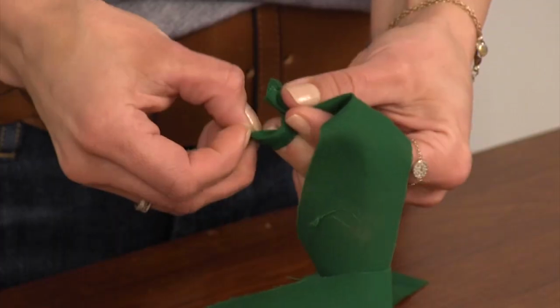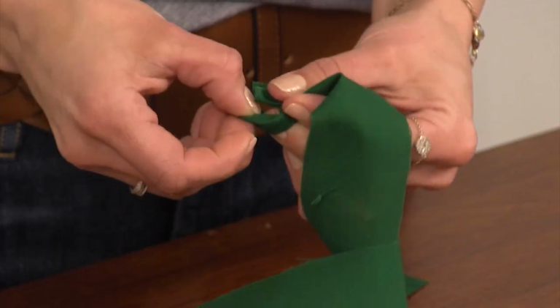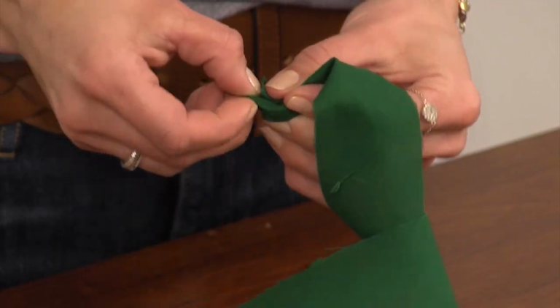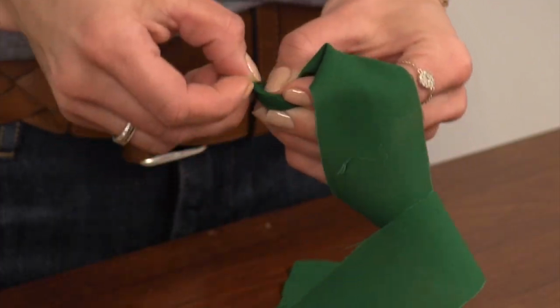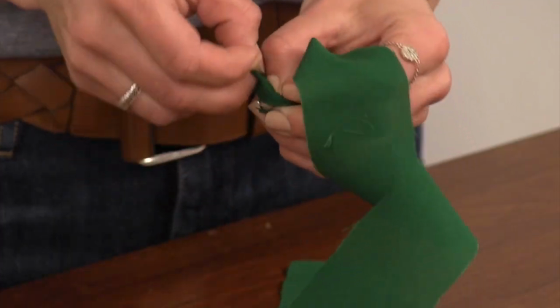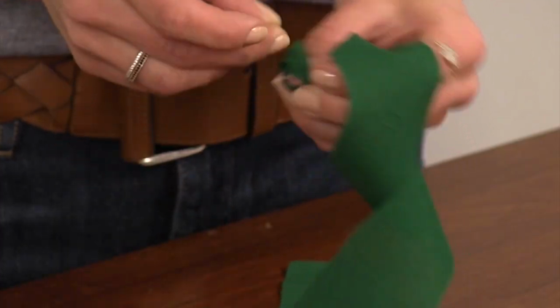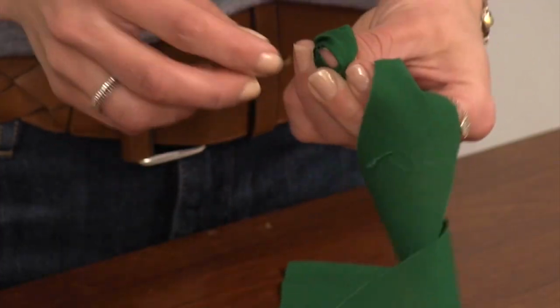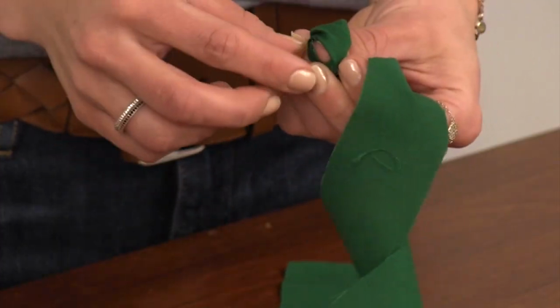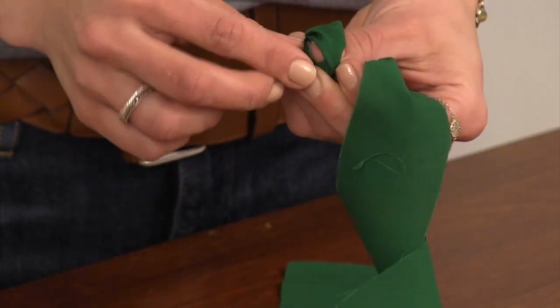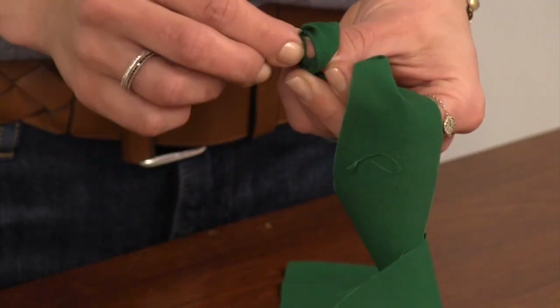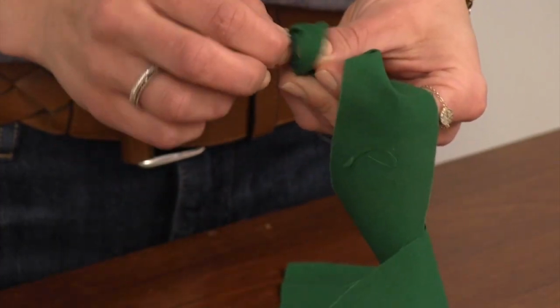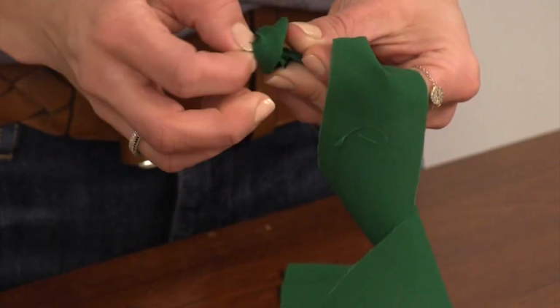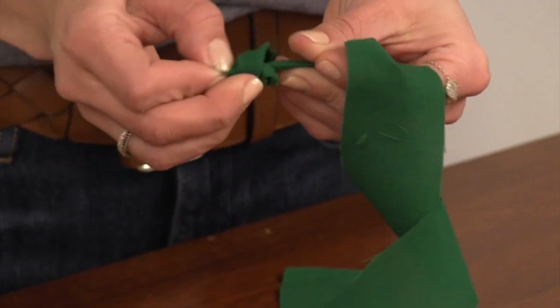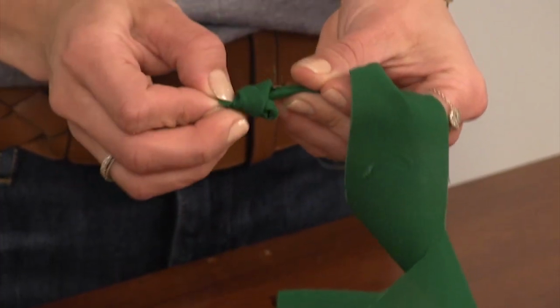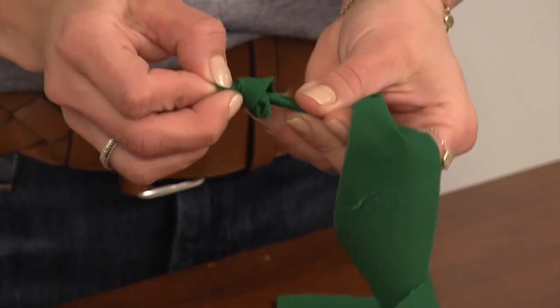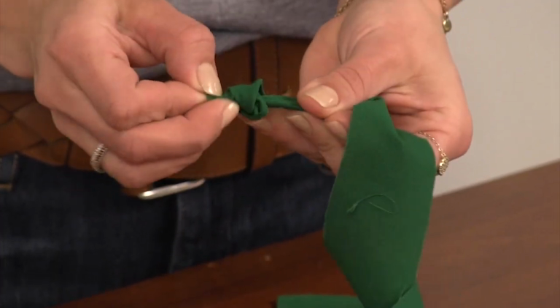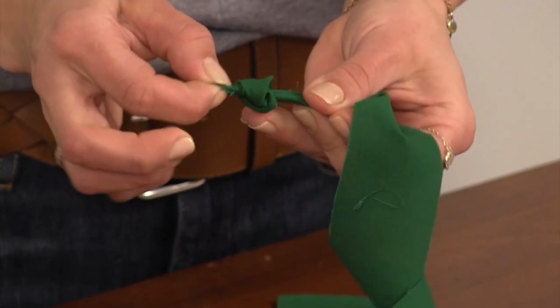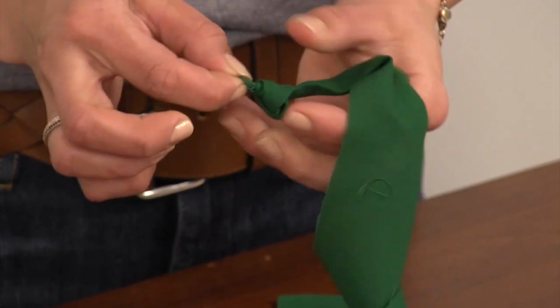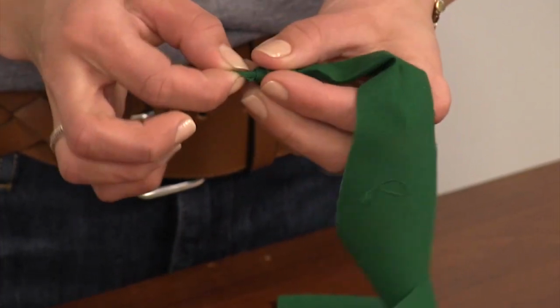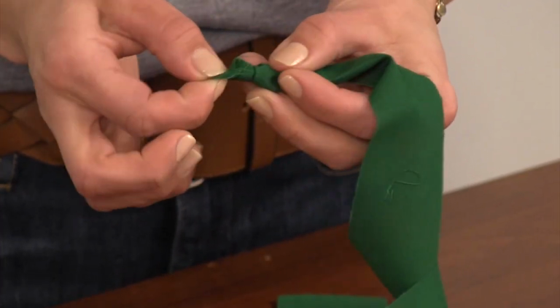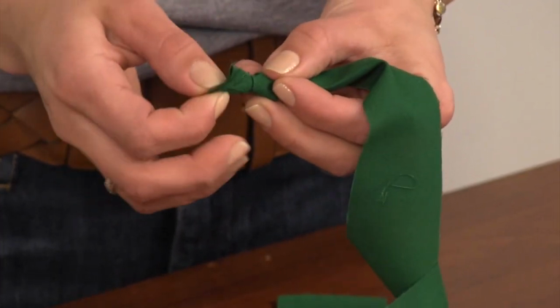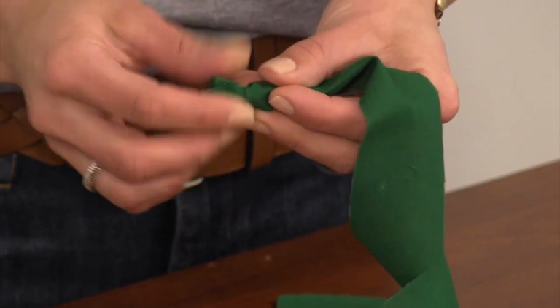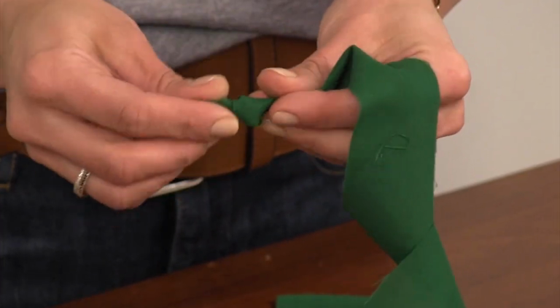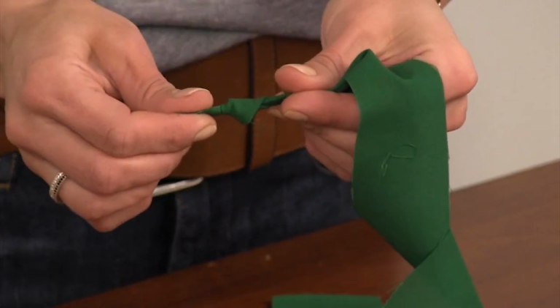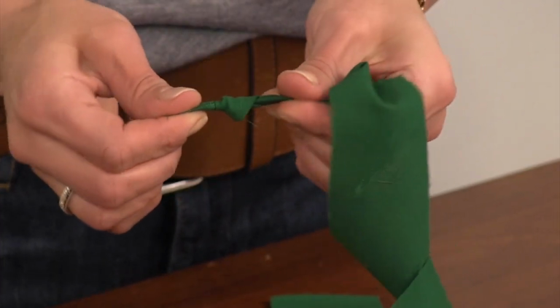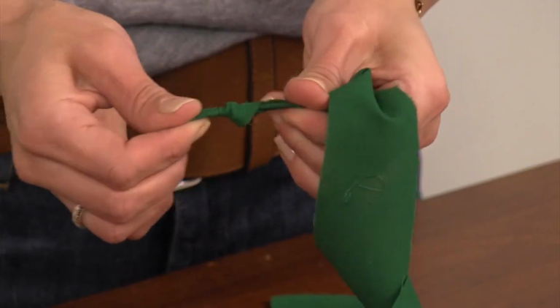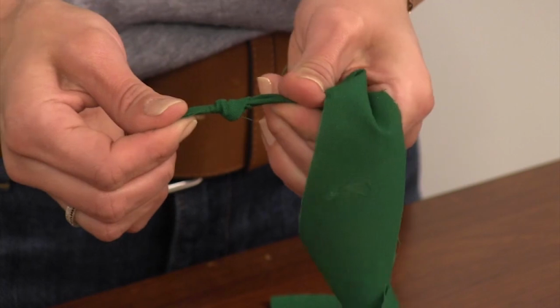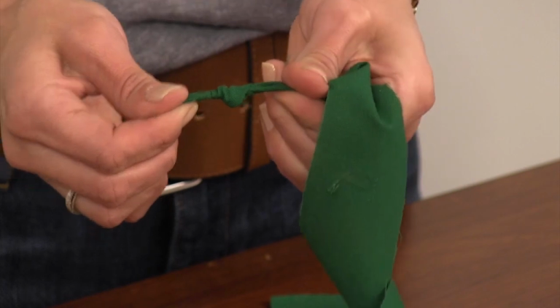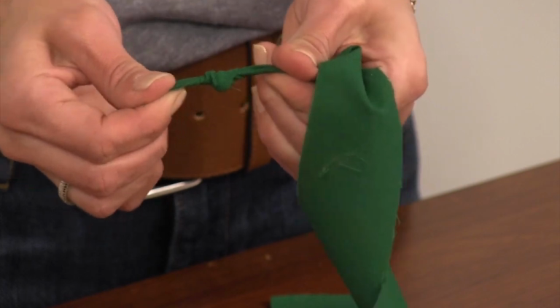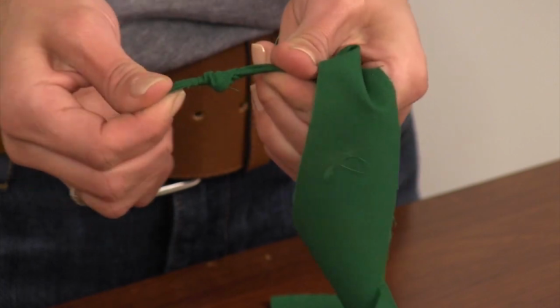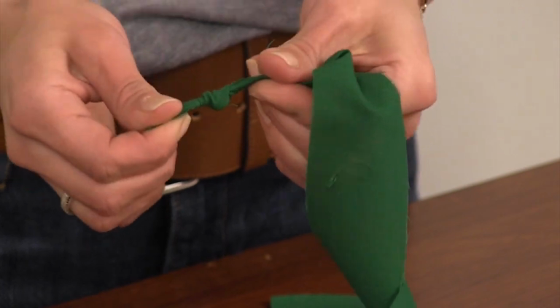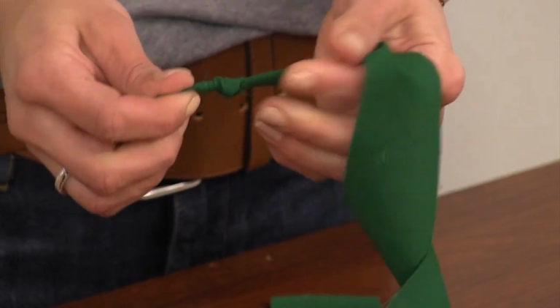Step two: tie a knot at one end. If there's excess, trim off close to the knot.